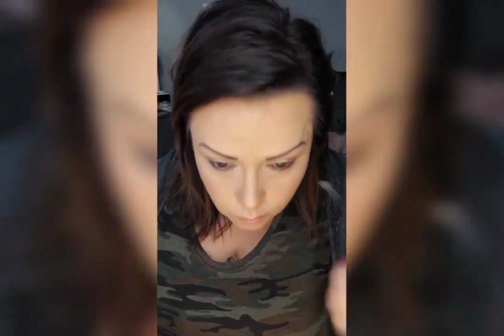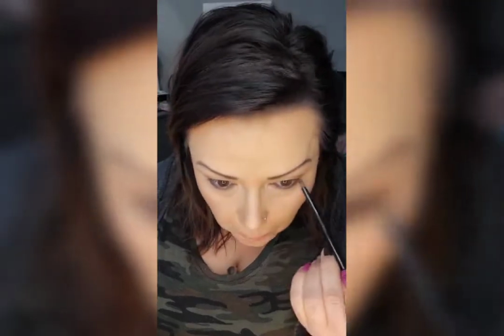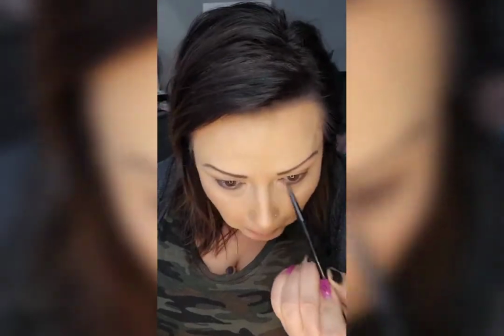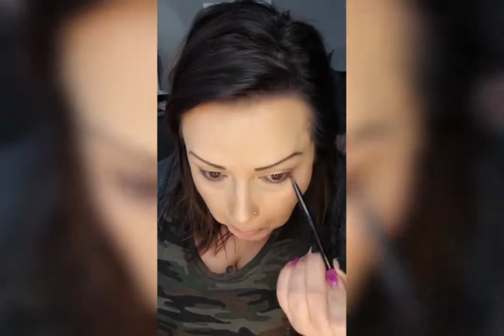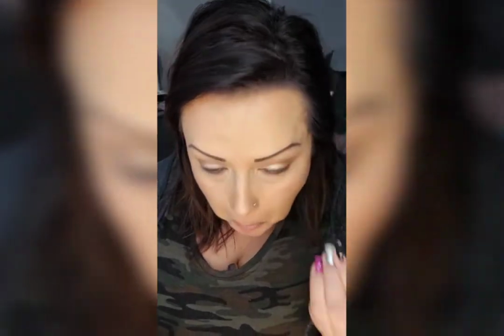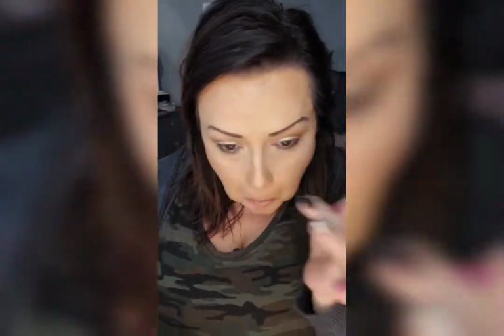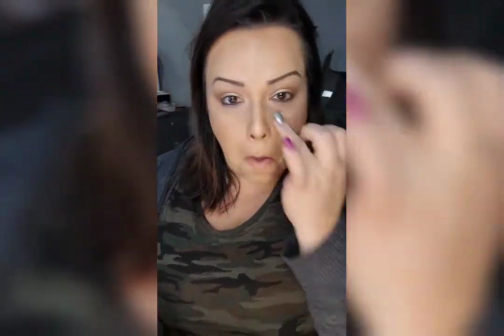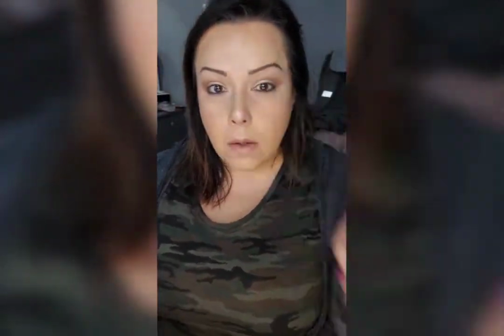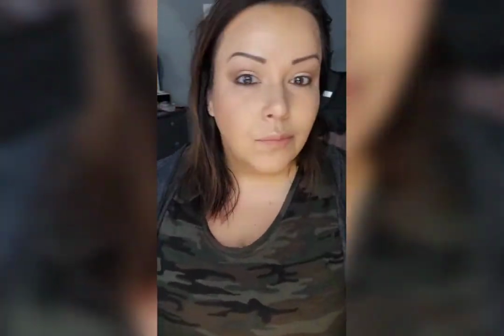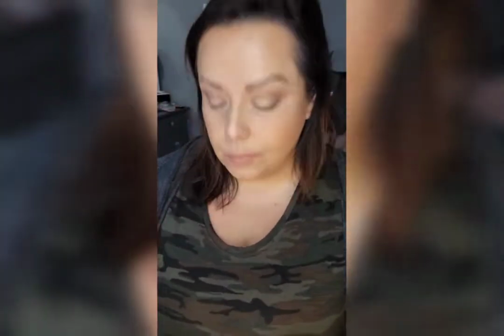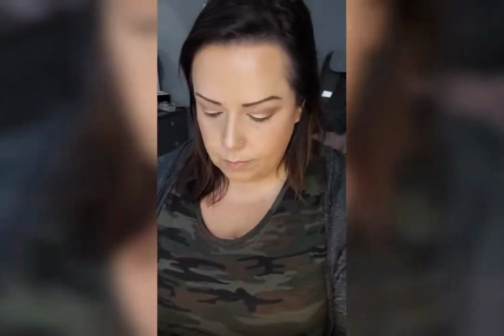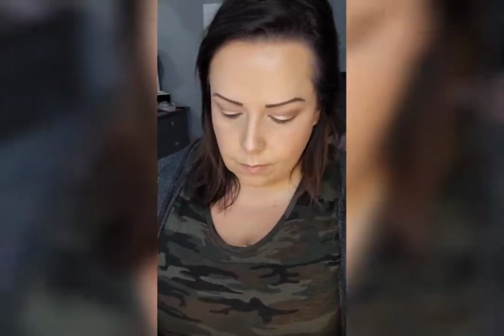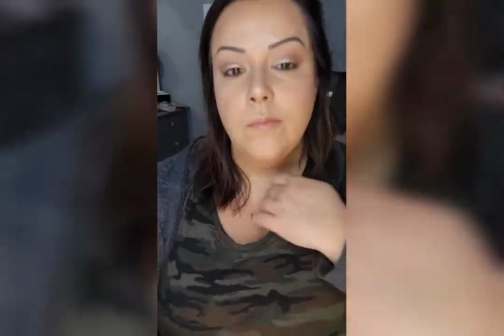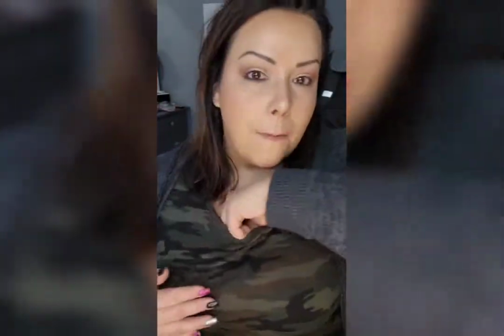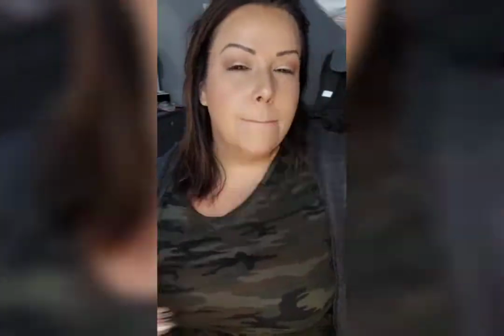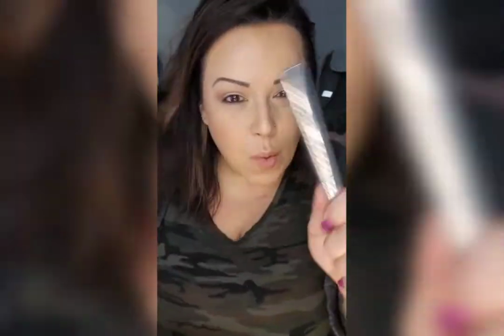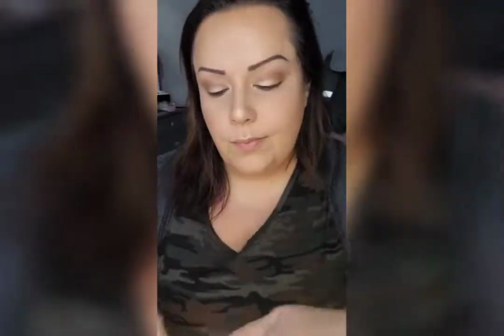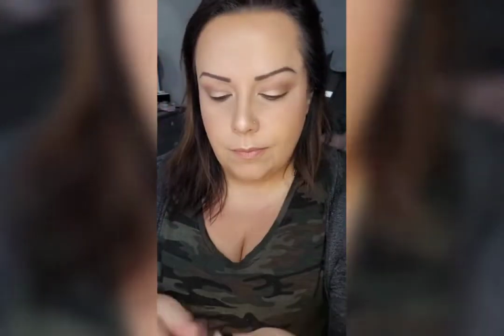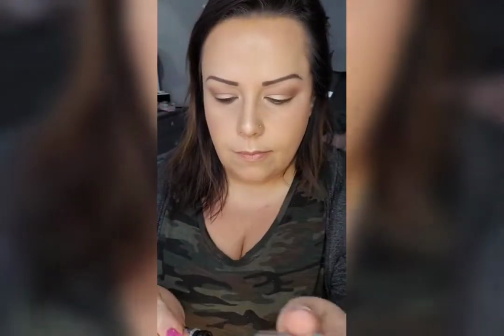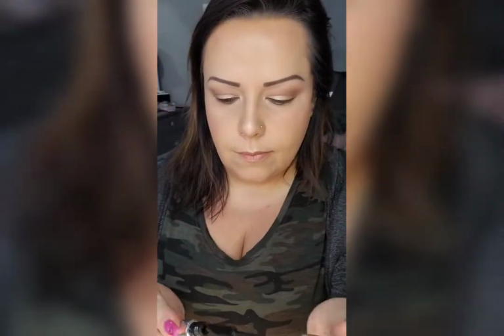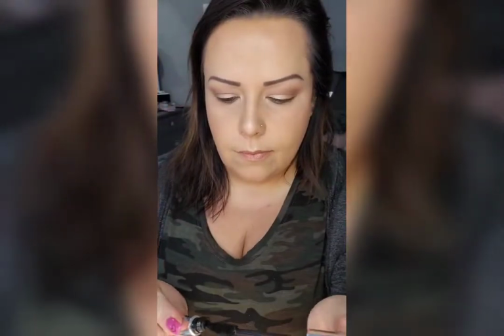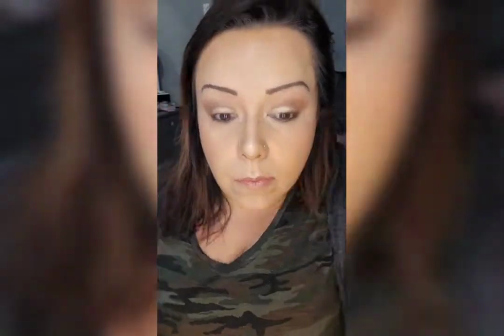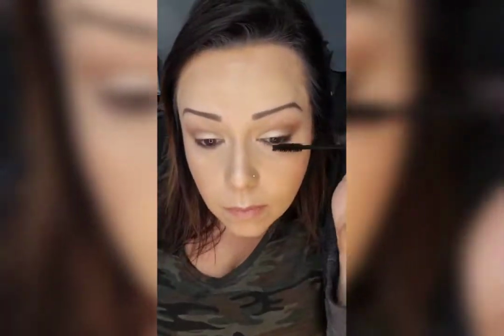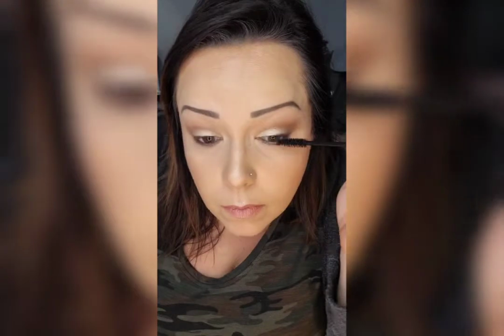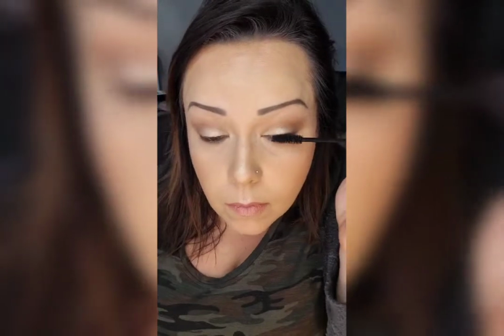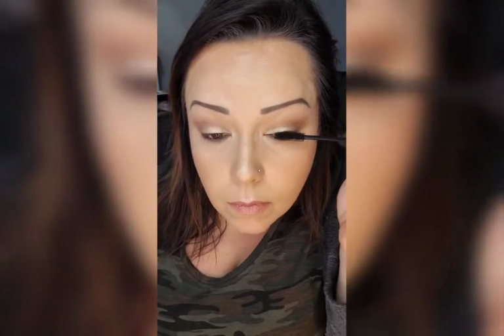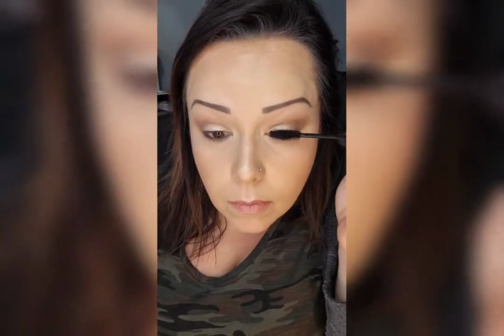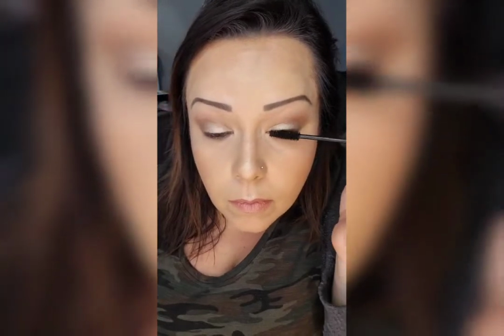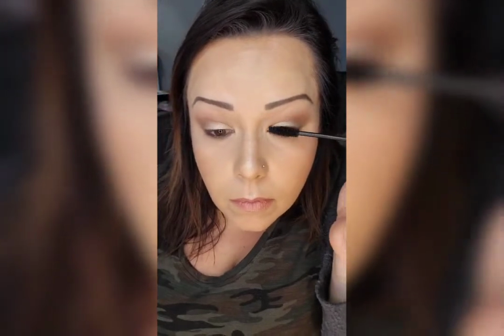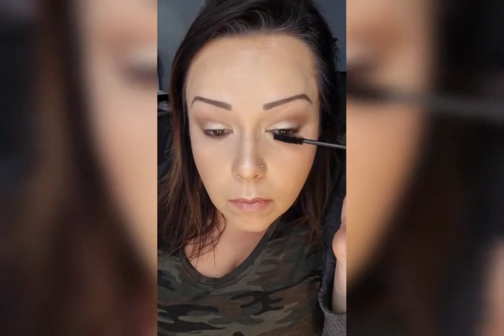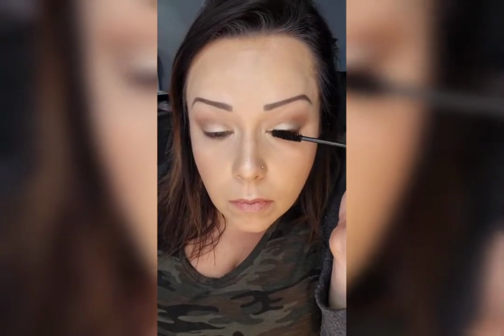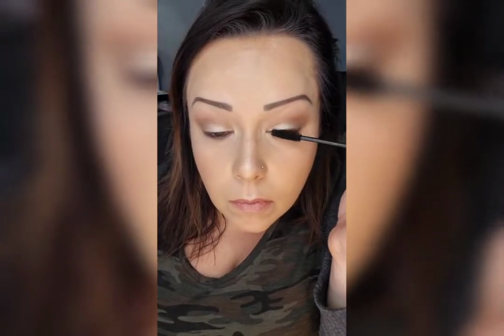I like to take my little smoky liner brush and buff it out a little bit on the bottom so it's not such a harsh line.